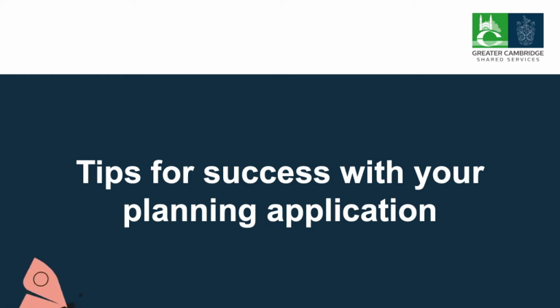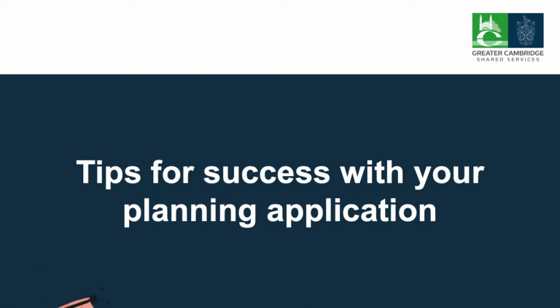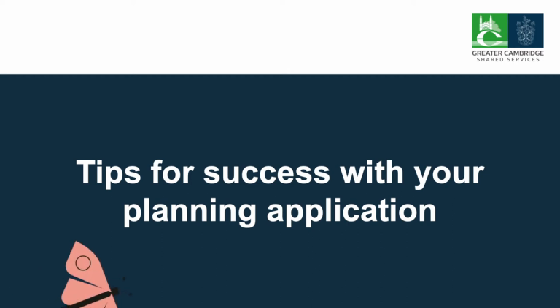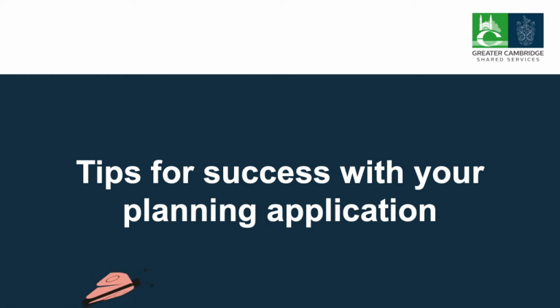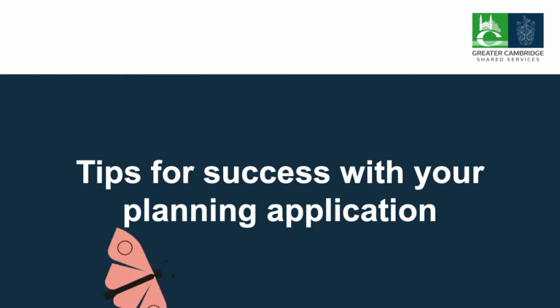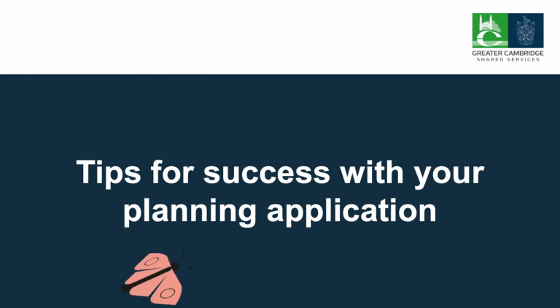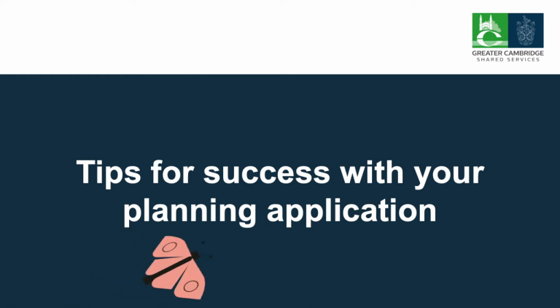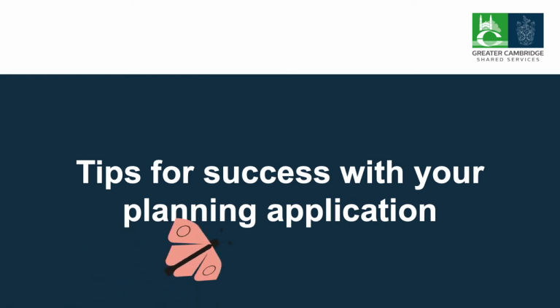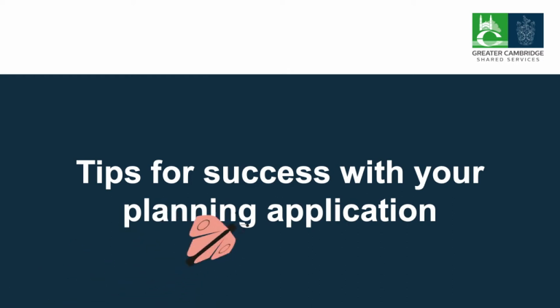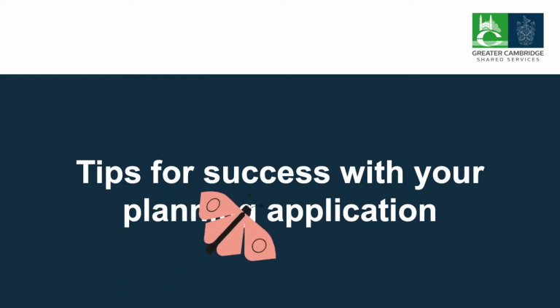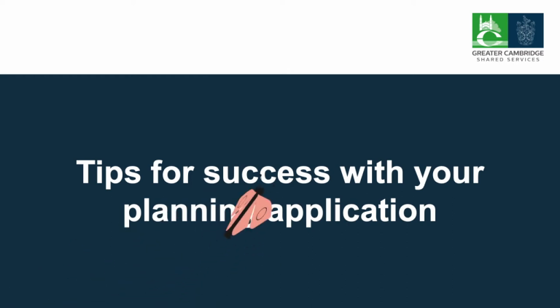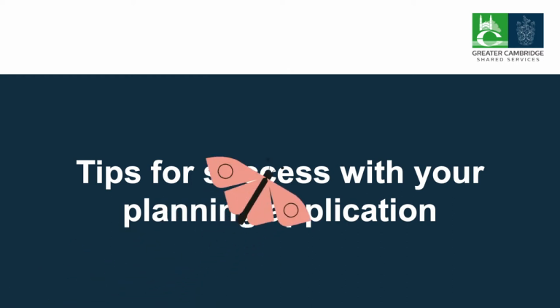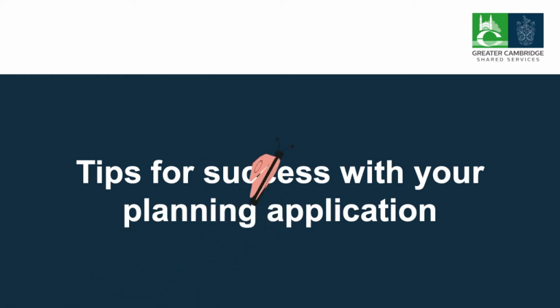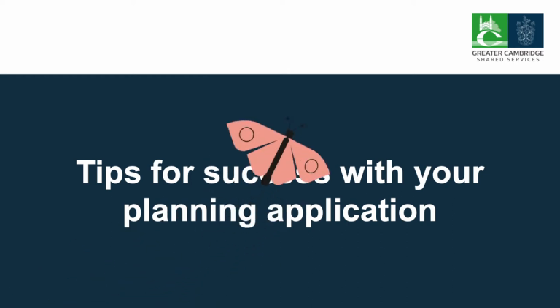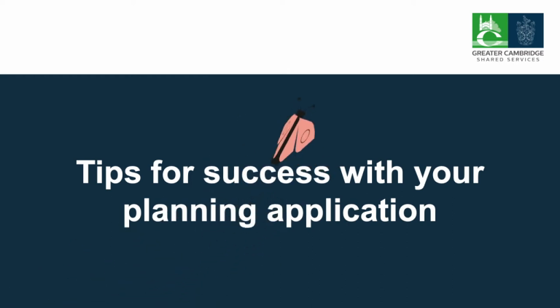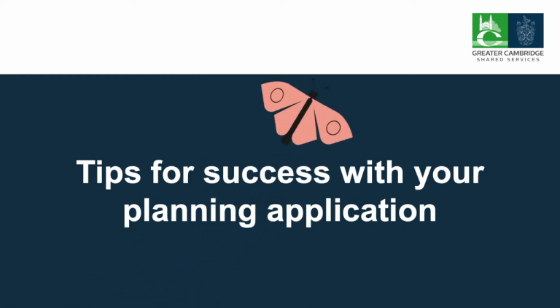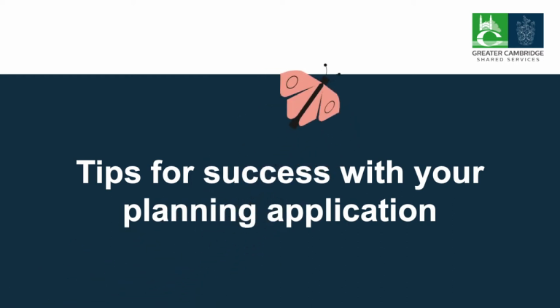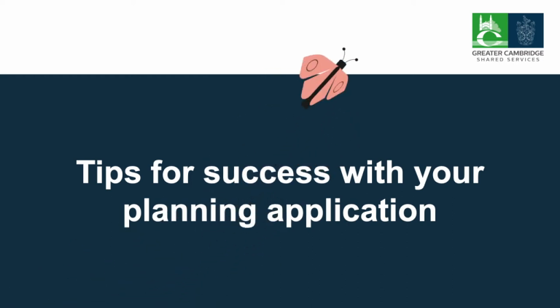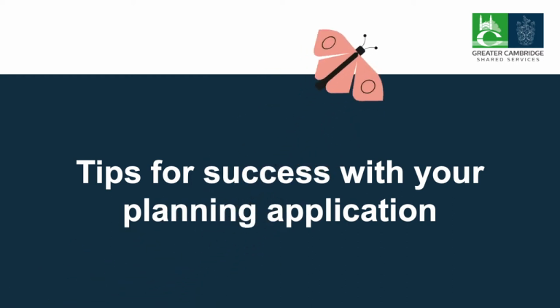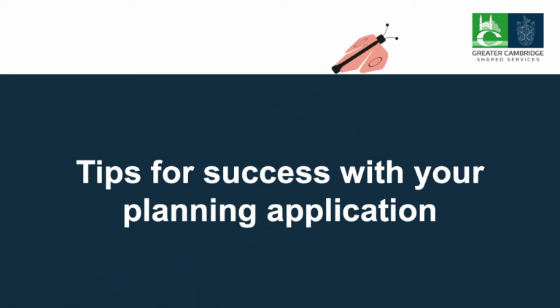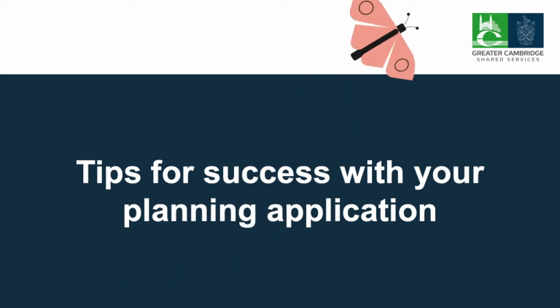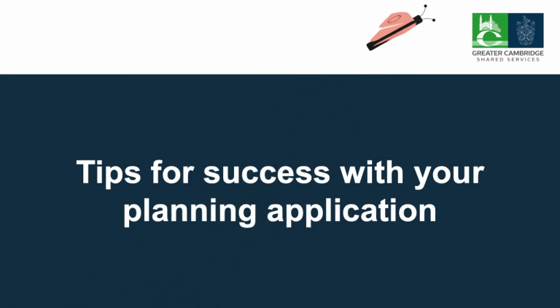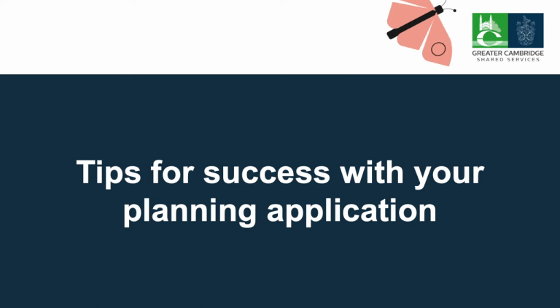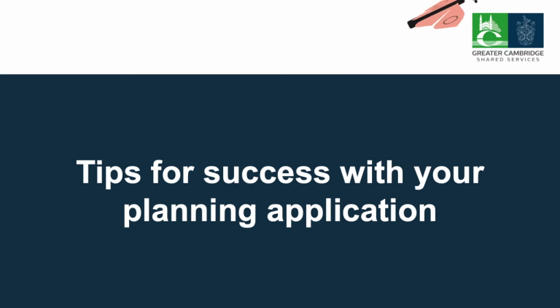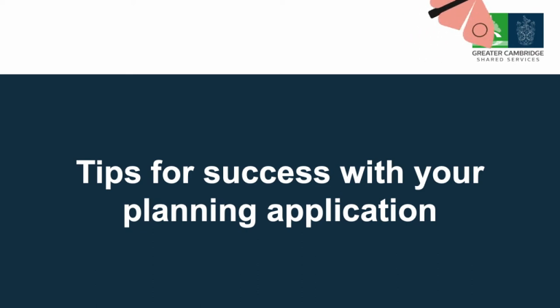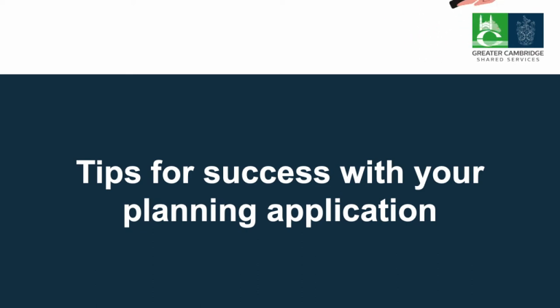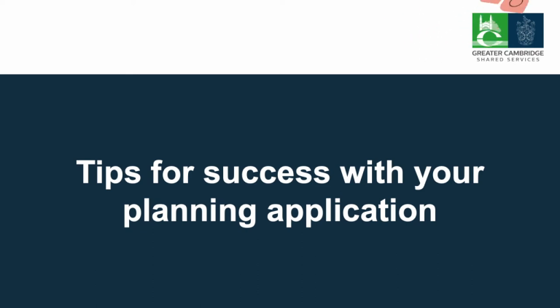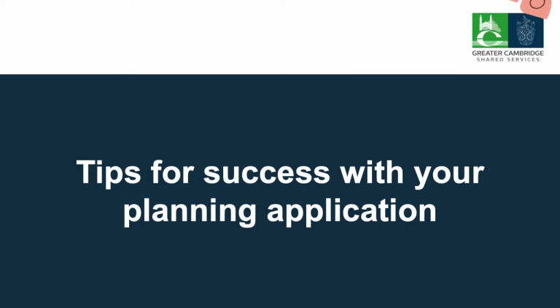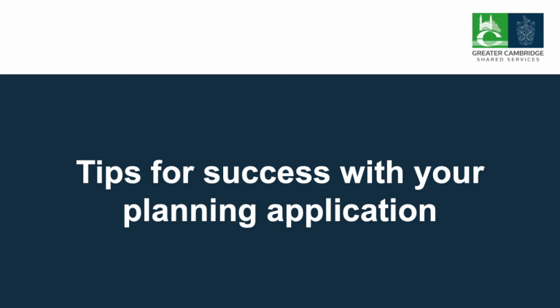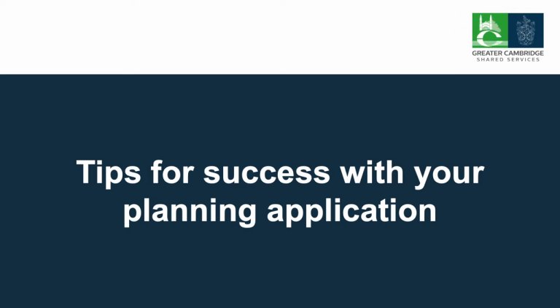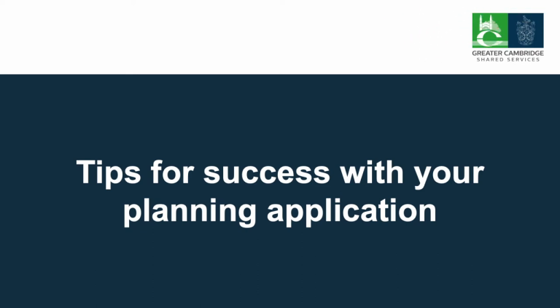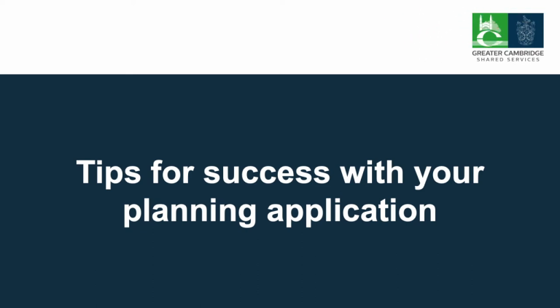Thinking of doing work to your home? Here are our planners' top tips for getting your planning application right first time.